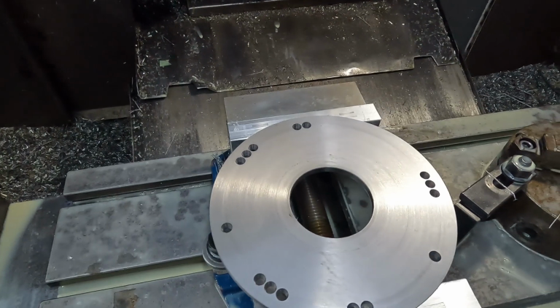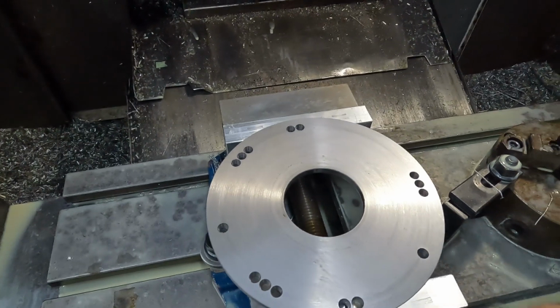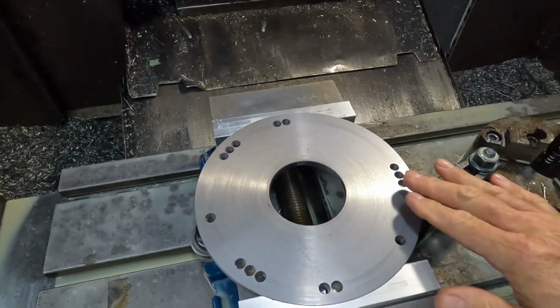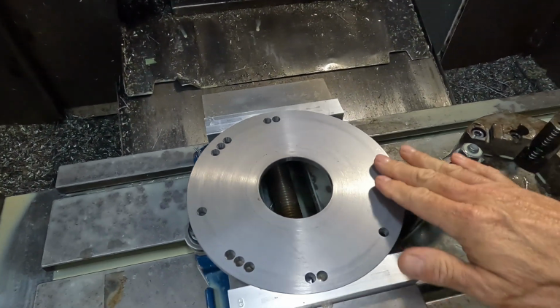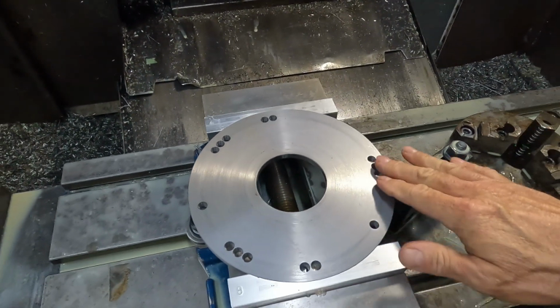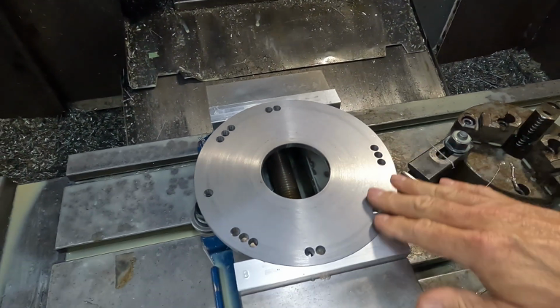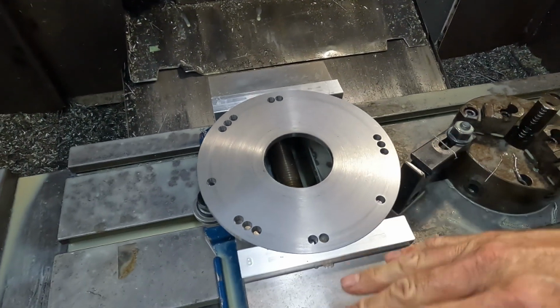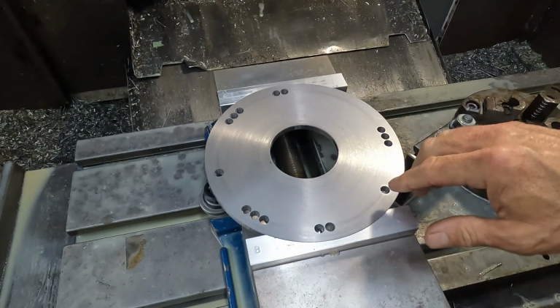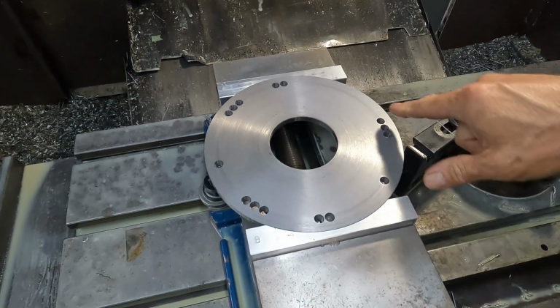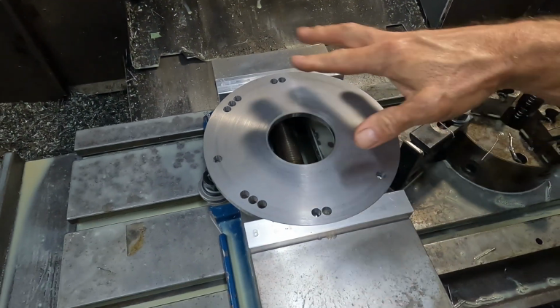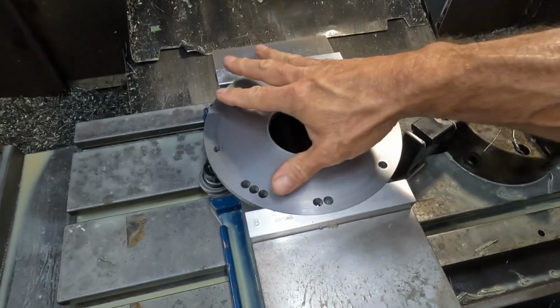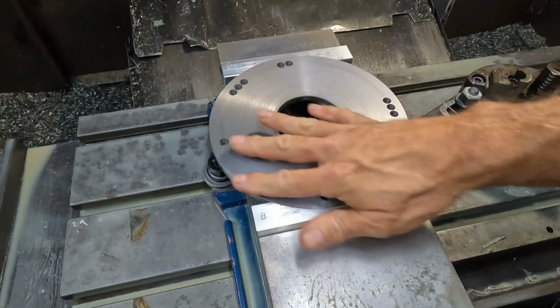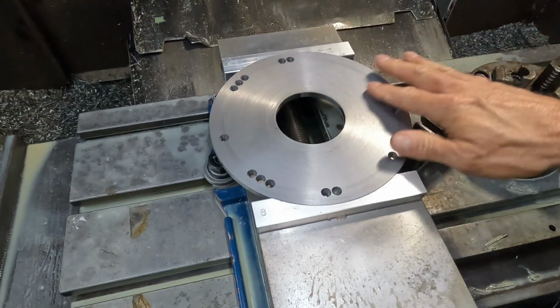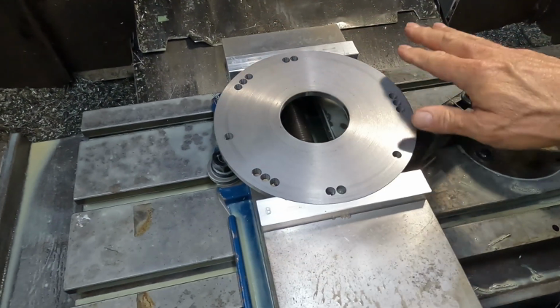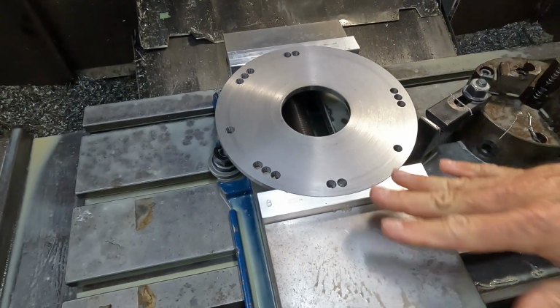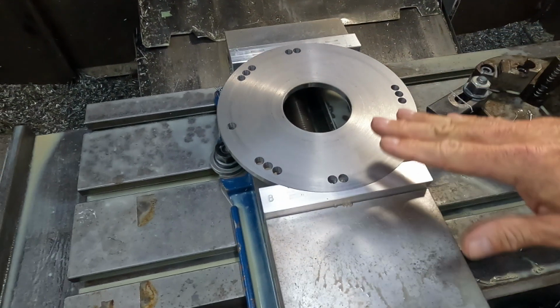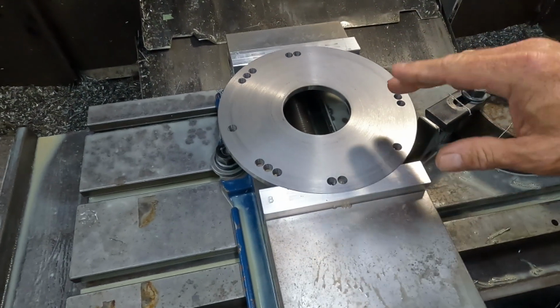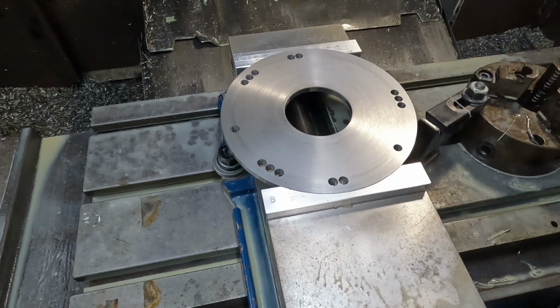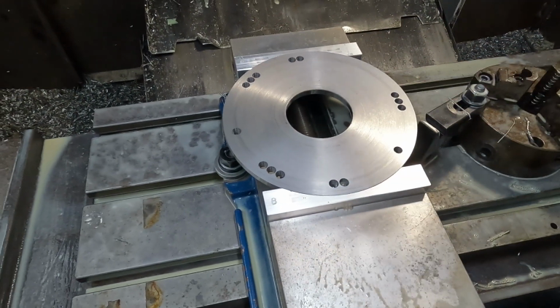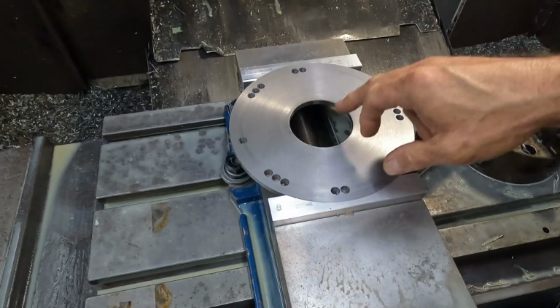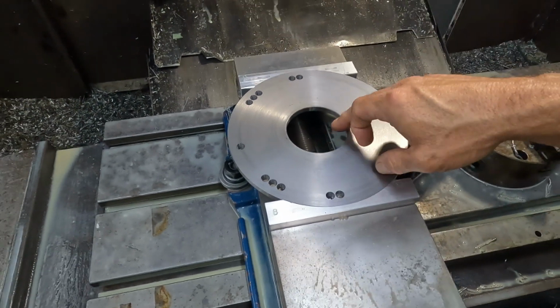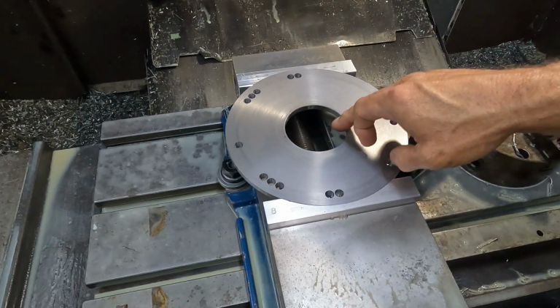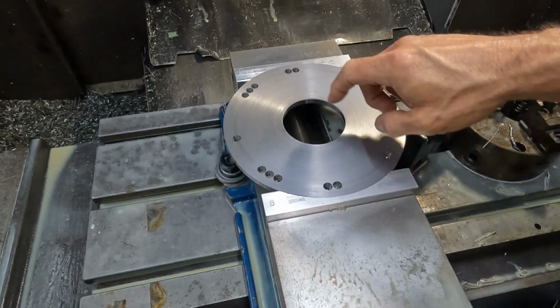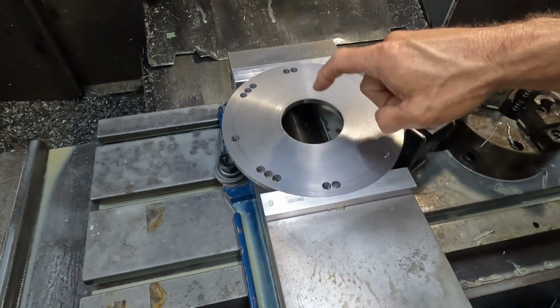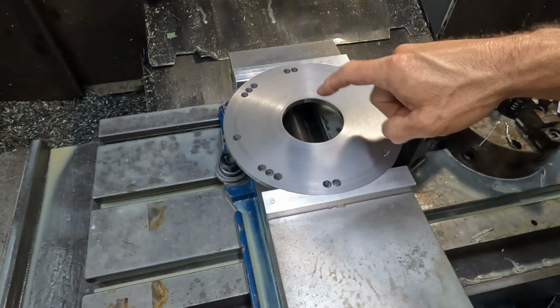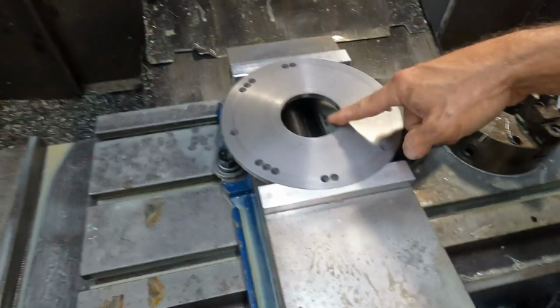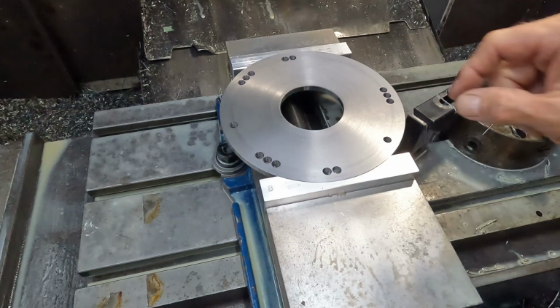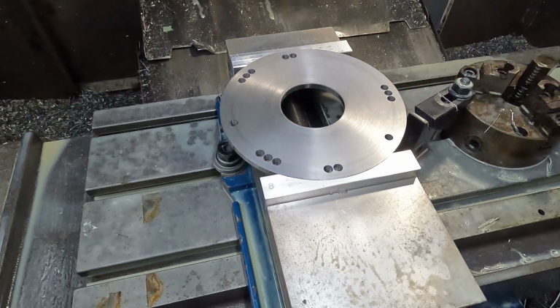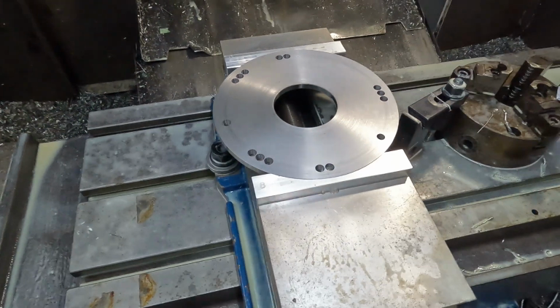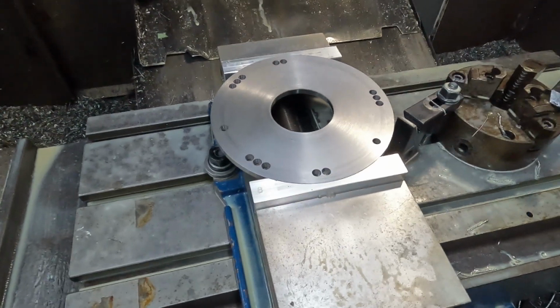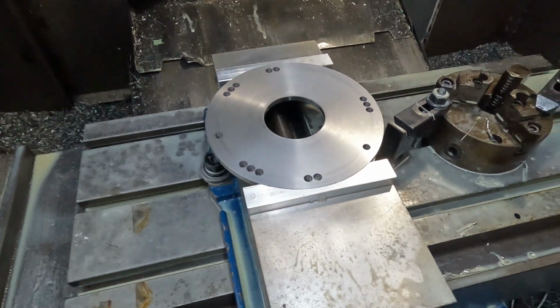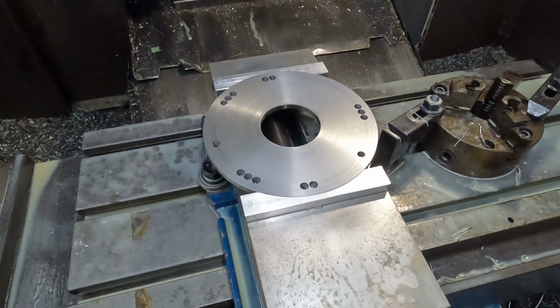That's all the holes — we need to deburr them, but that's all the holes. We'll run the keyway program now.